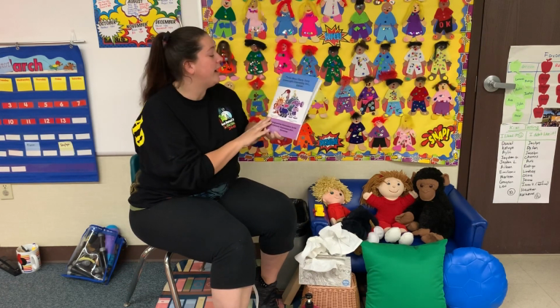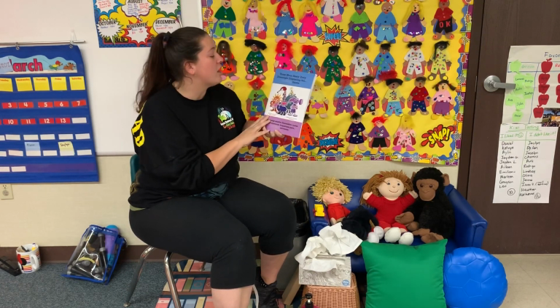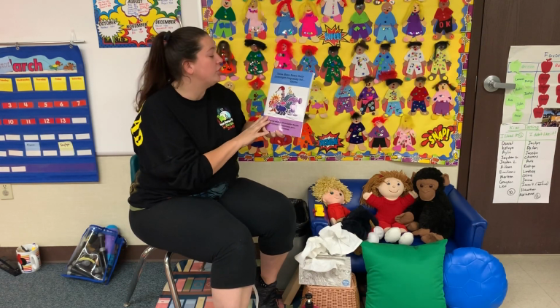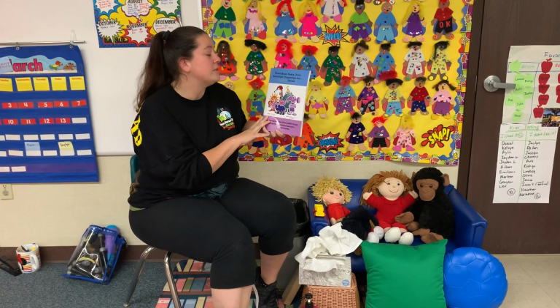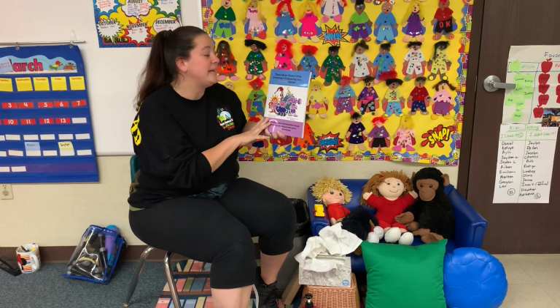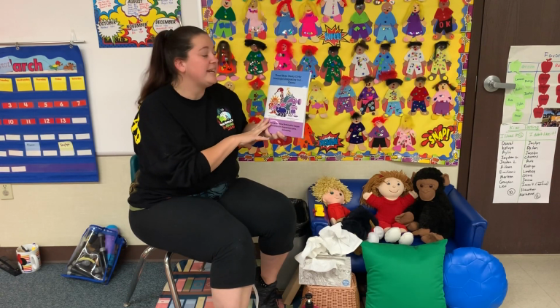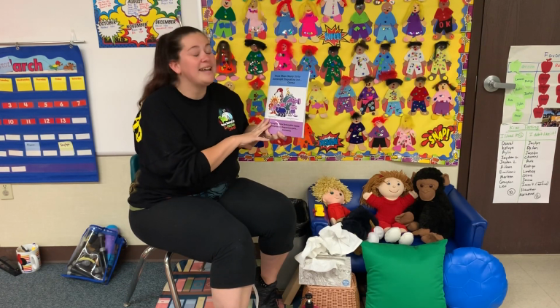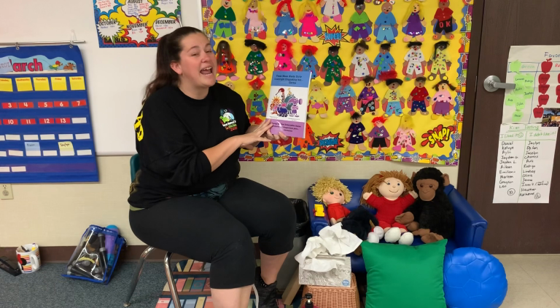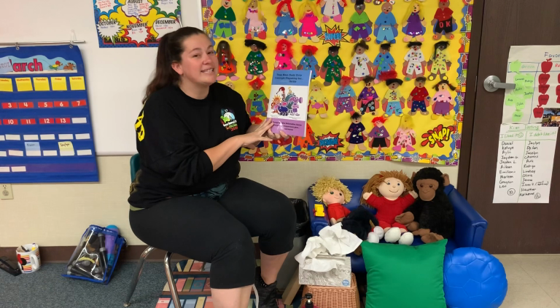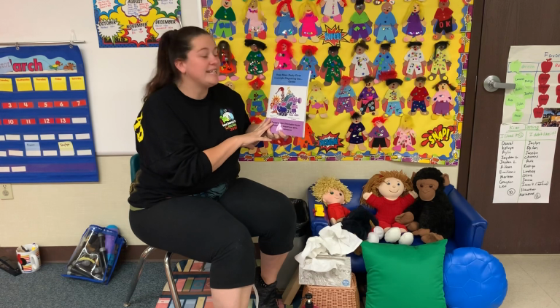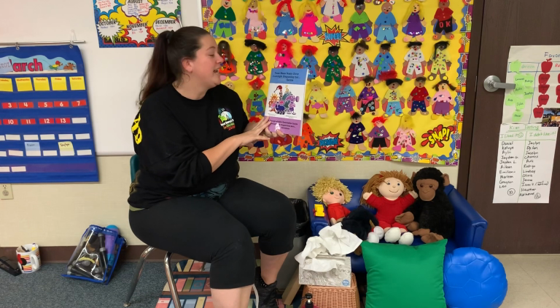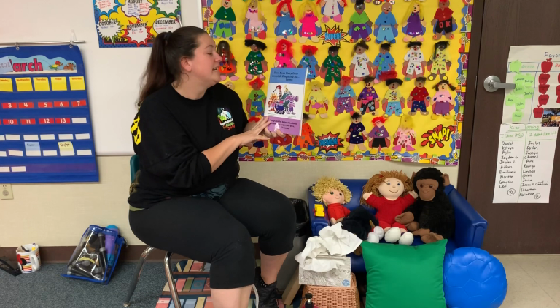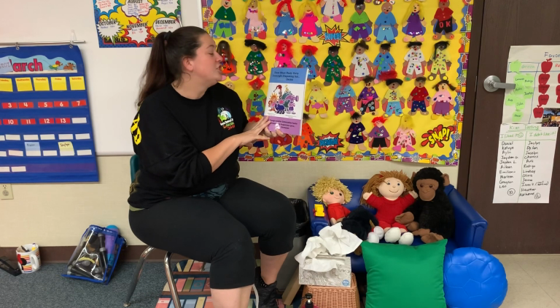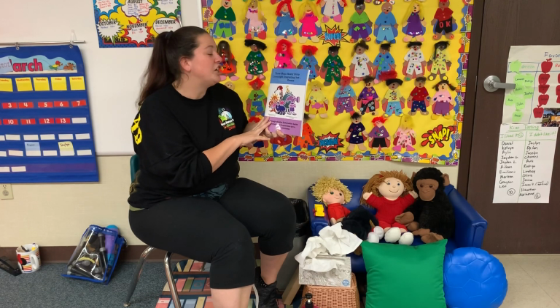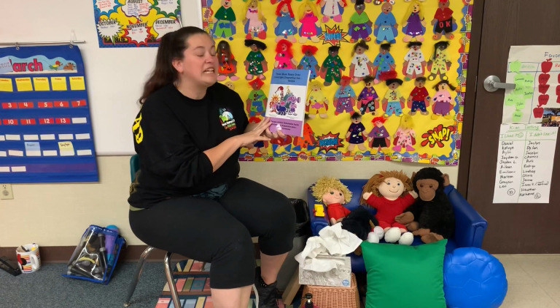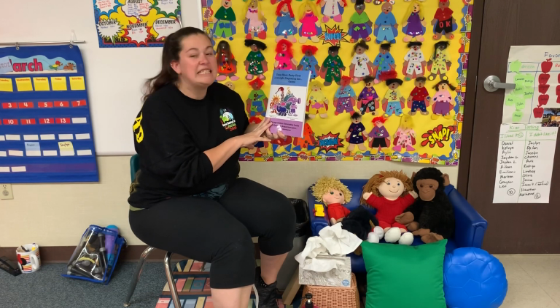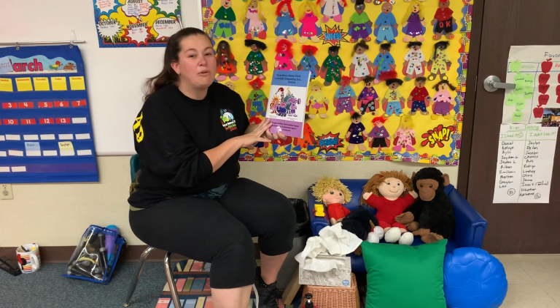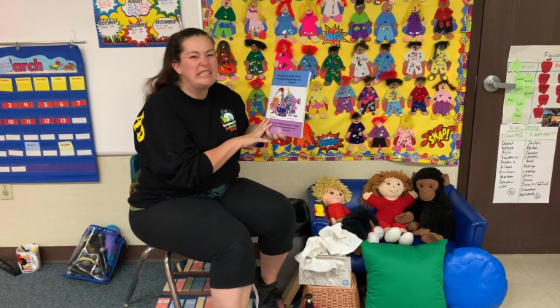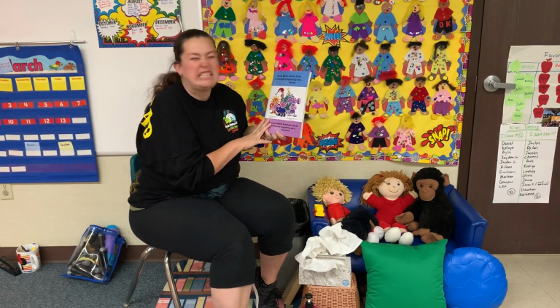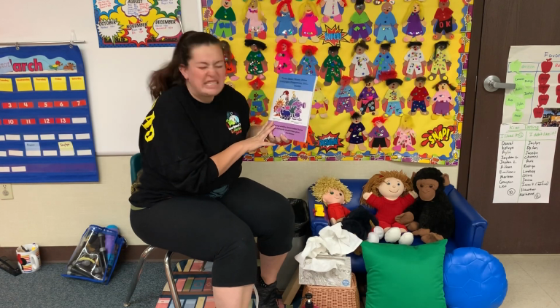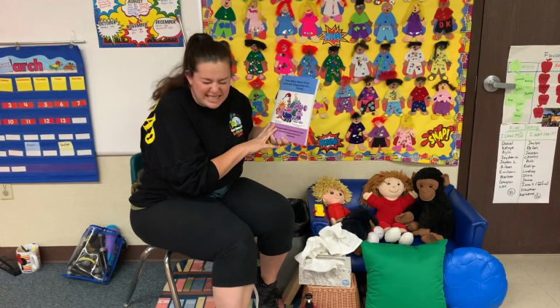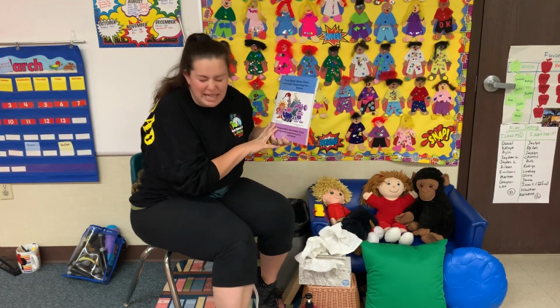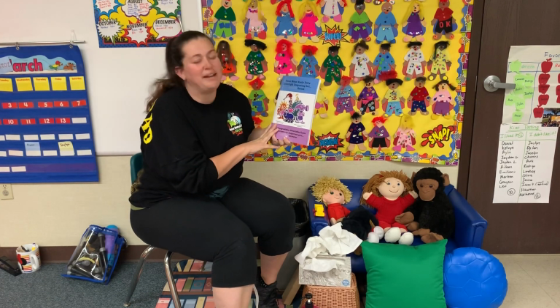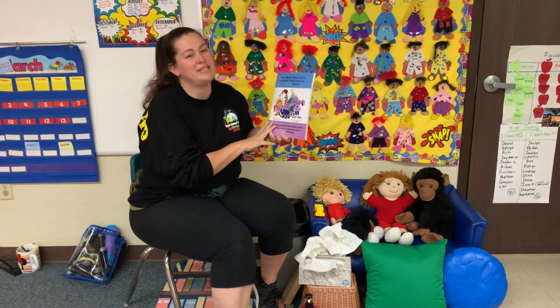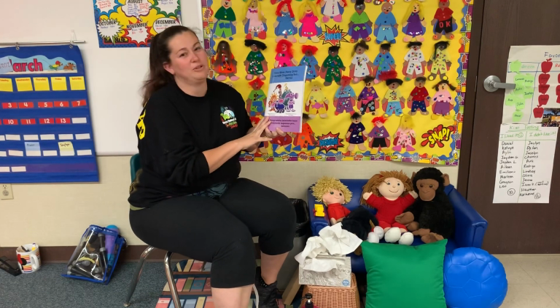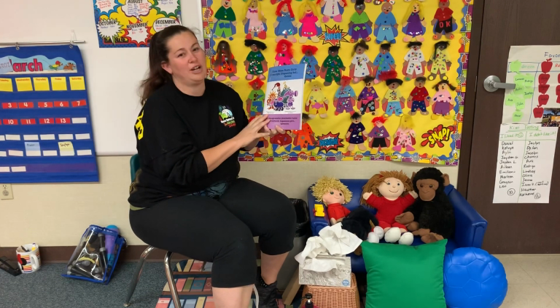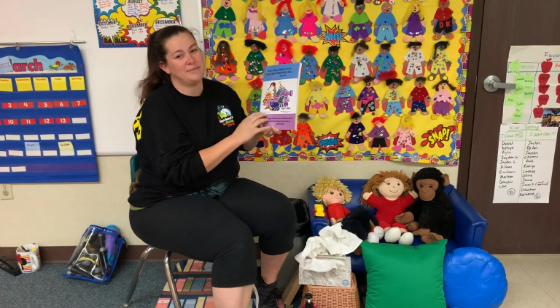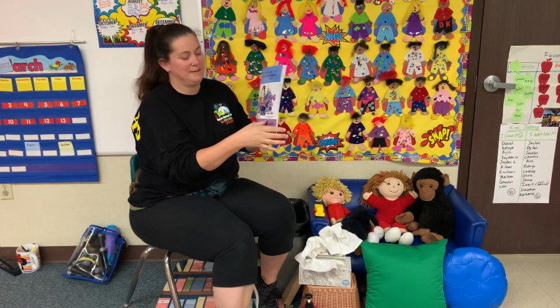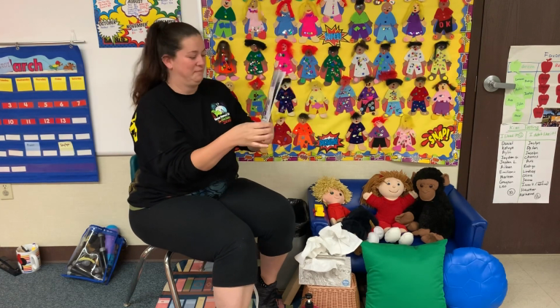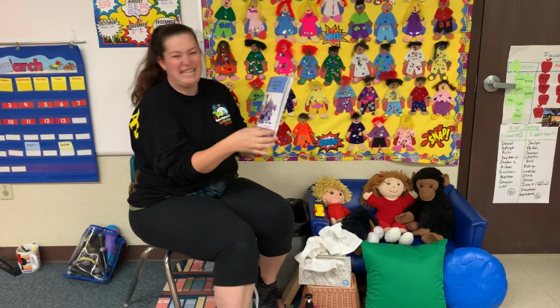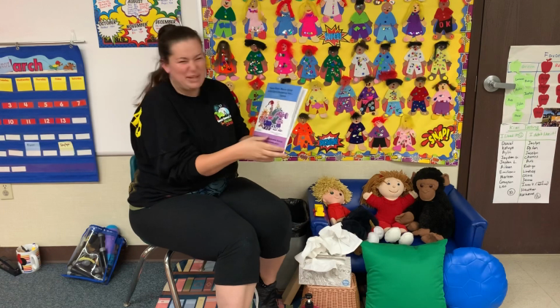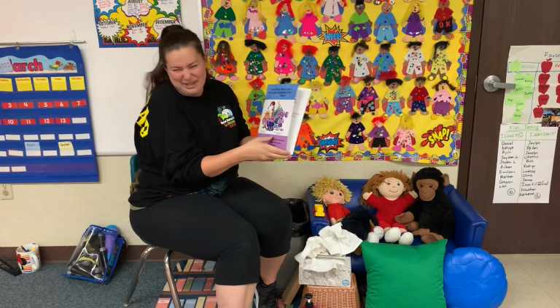It's called Those Mean, Nasty, Dirty, Downright, Disgusting, but Invisible Germs. Ew, ew, ew!